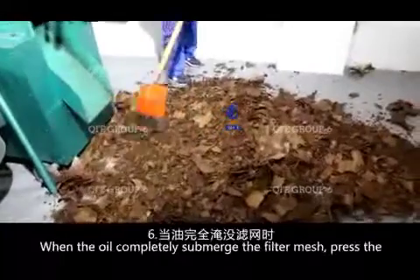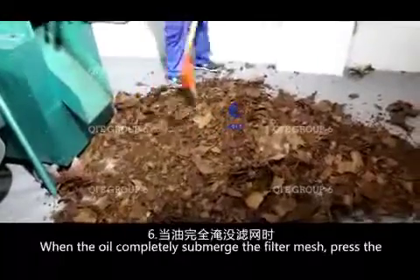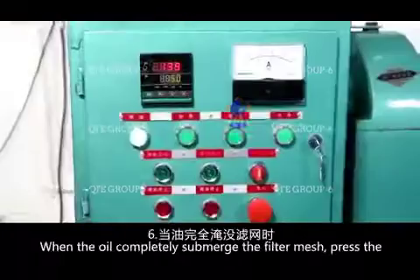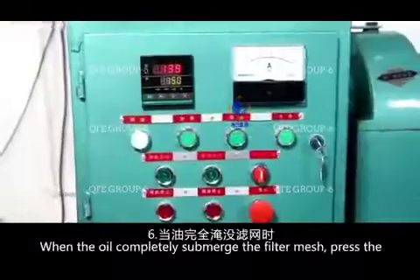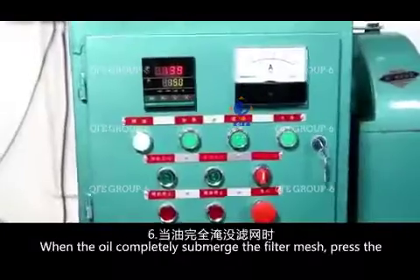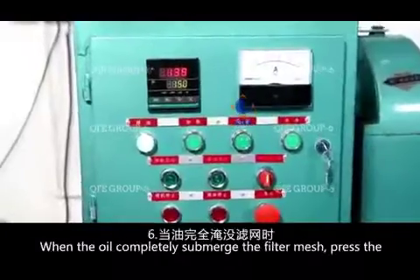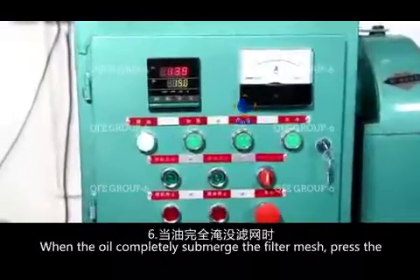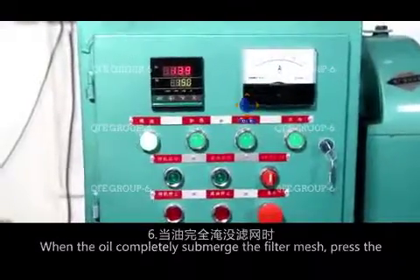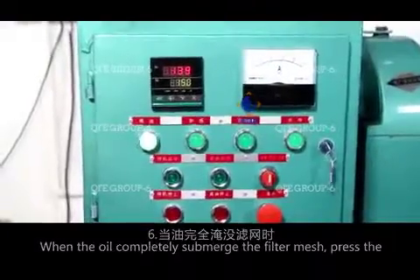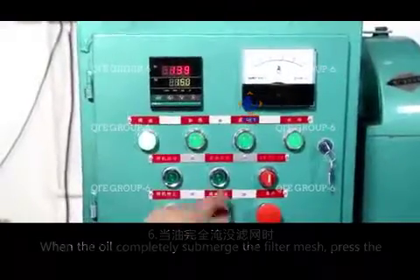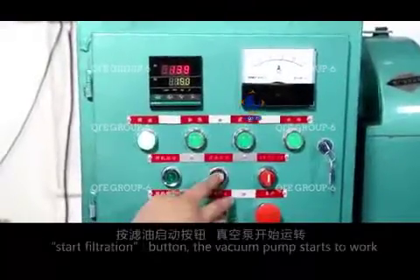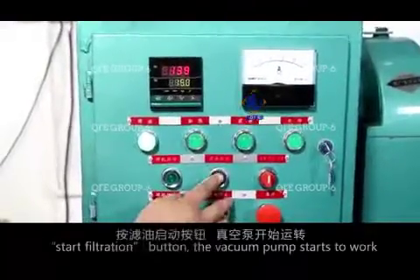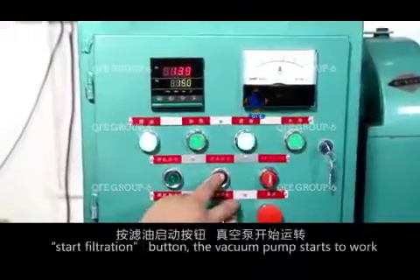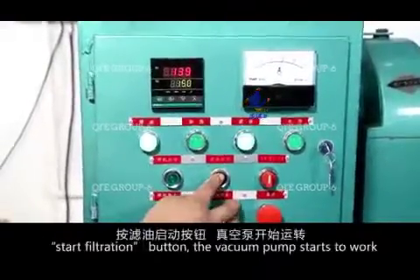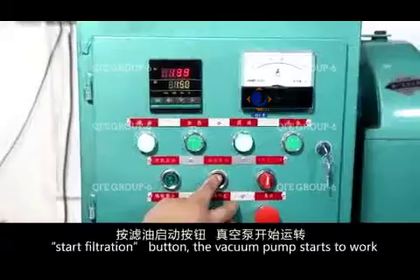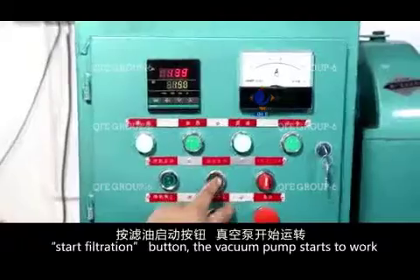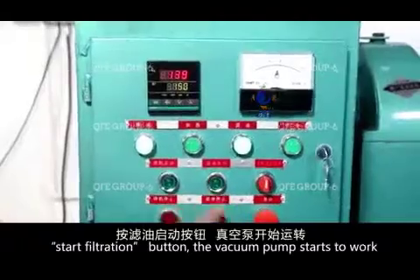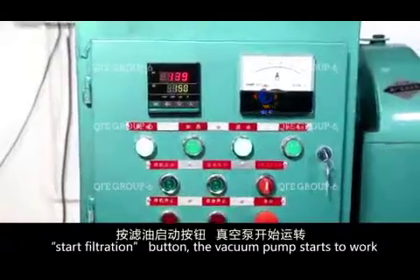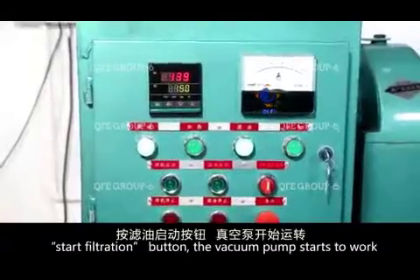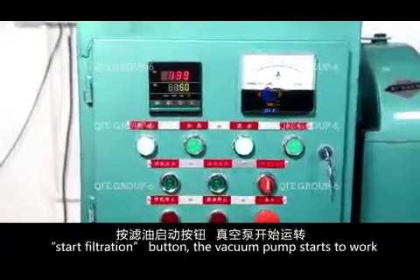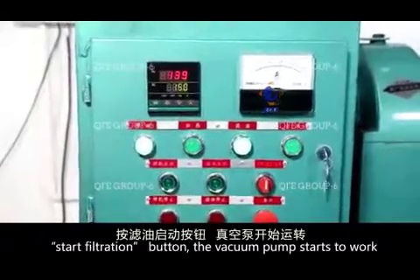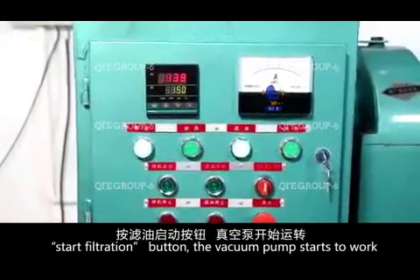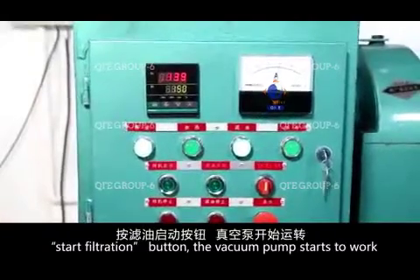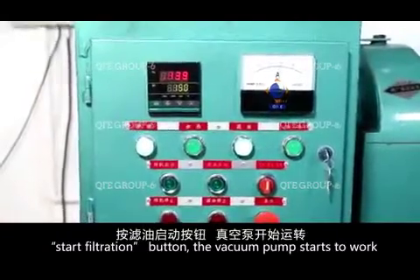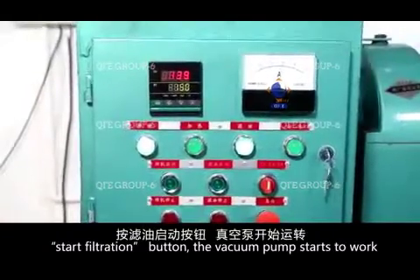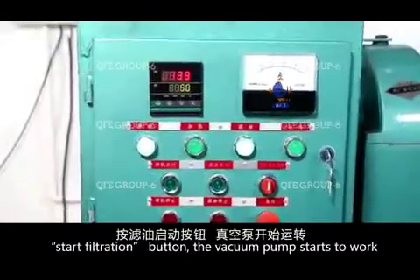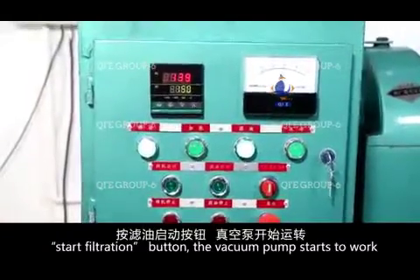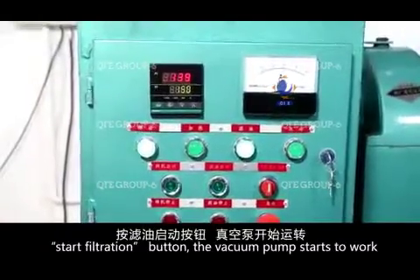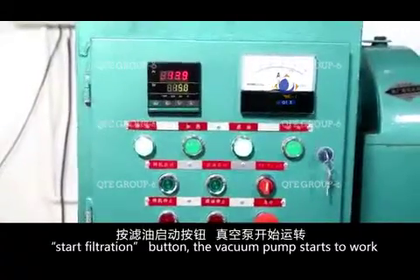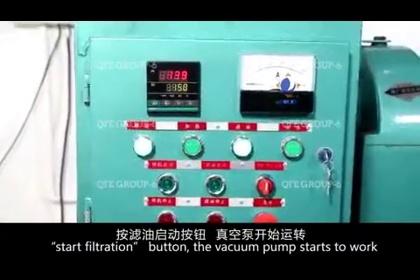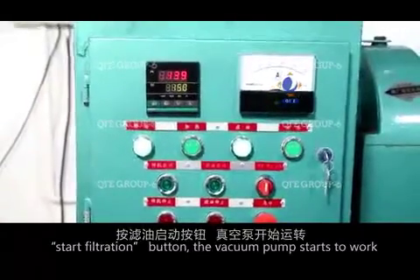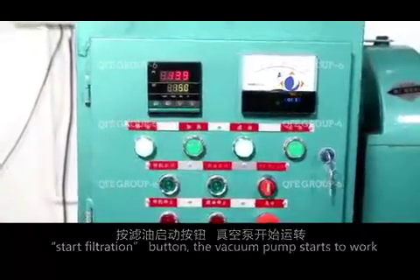When the oil has completely submerged the filter mesh, press the start filtration button. The vacuum pump starts to work.